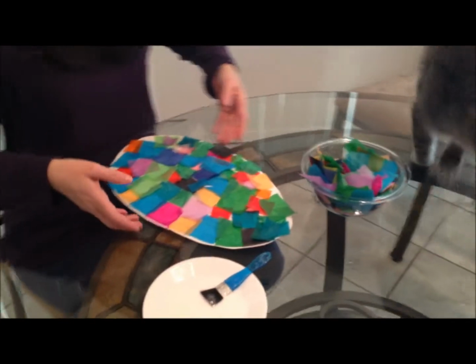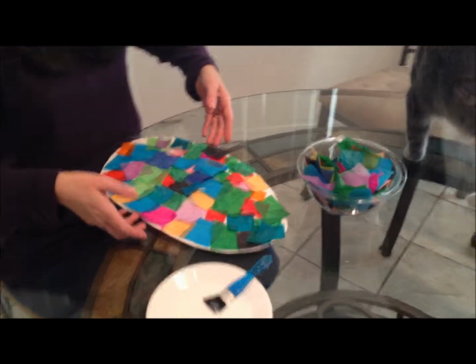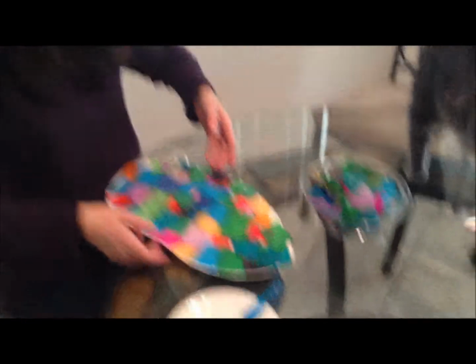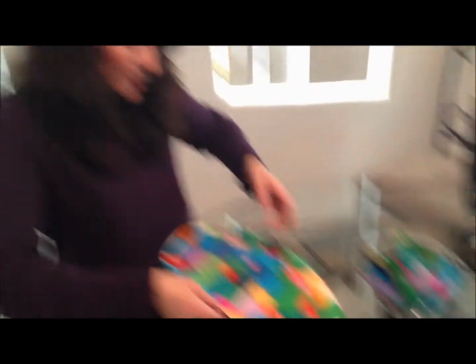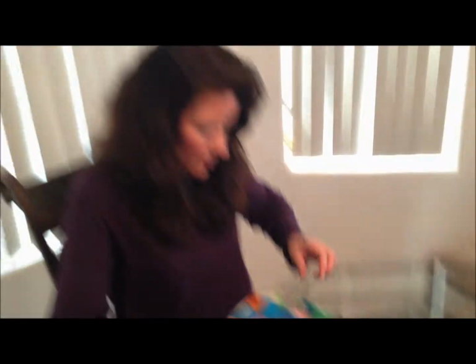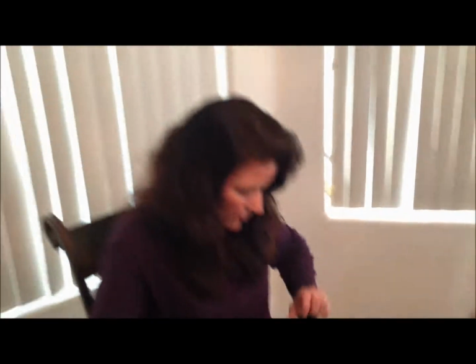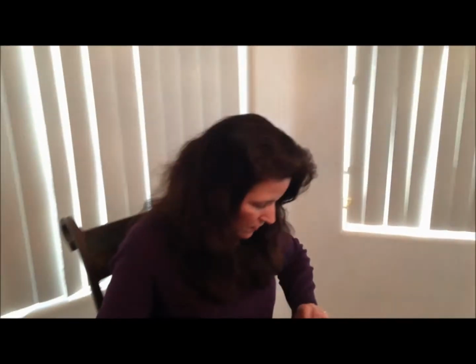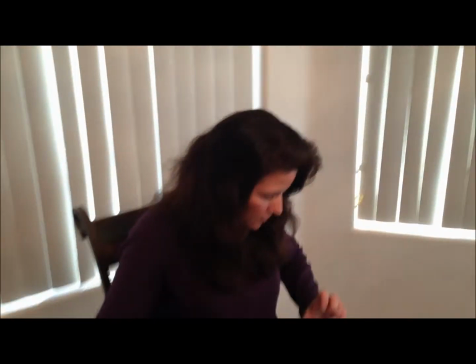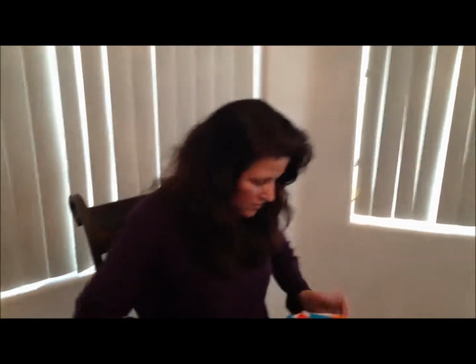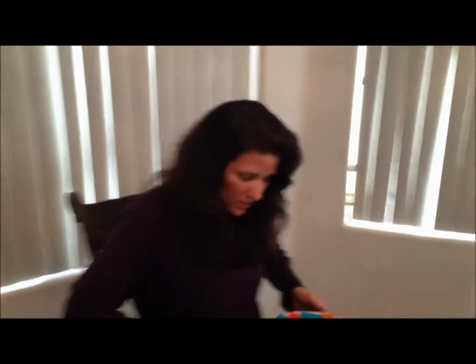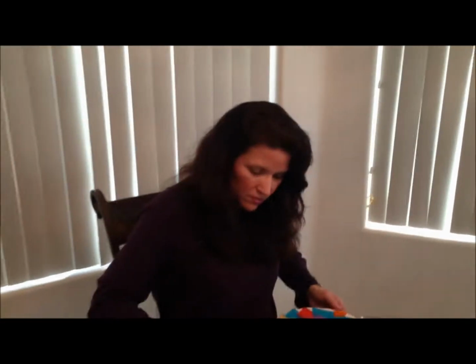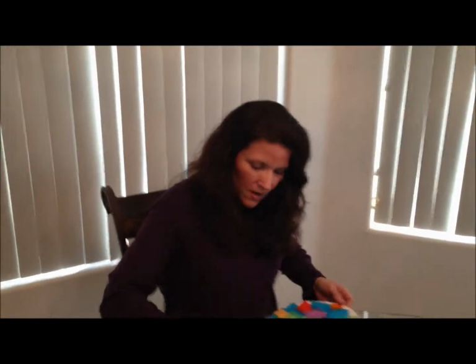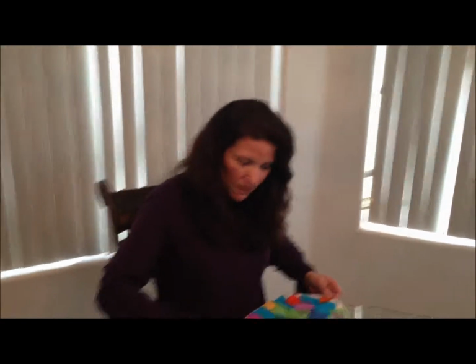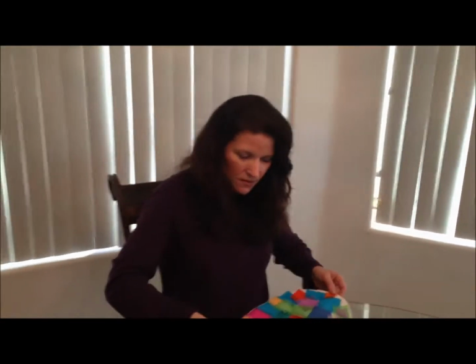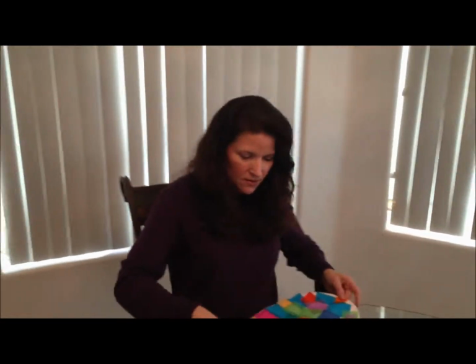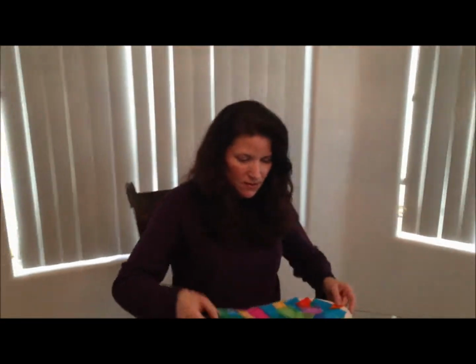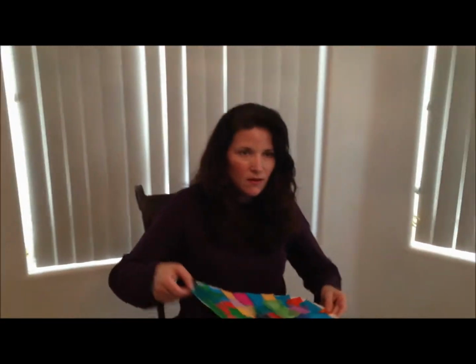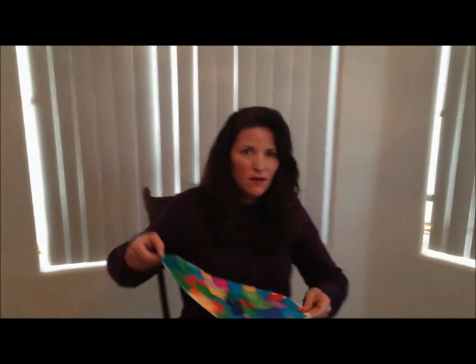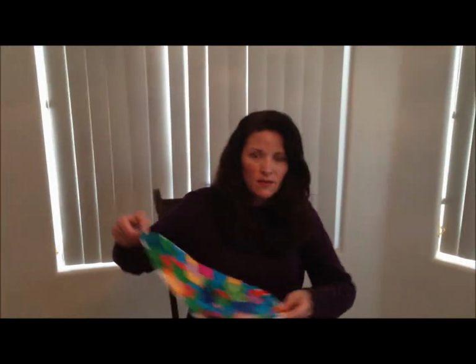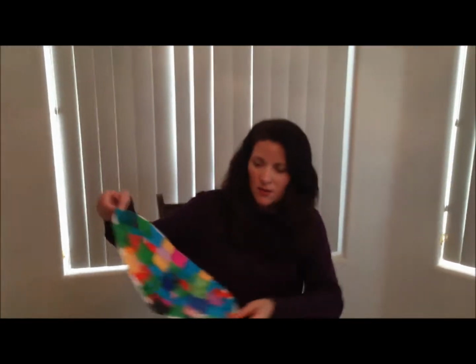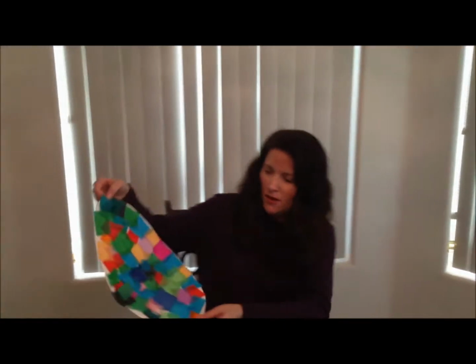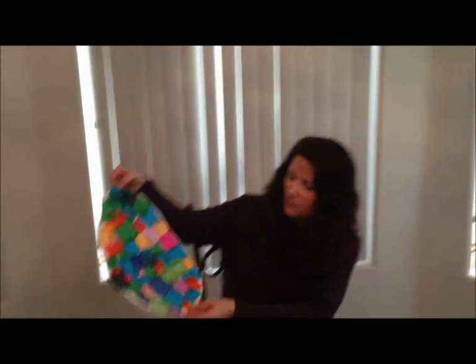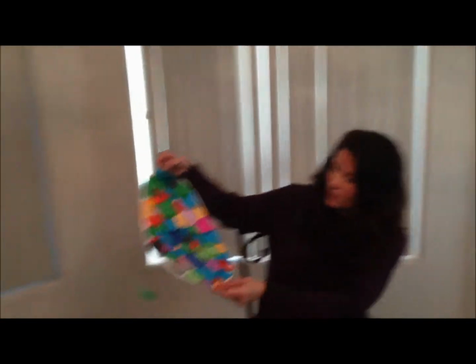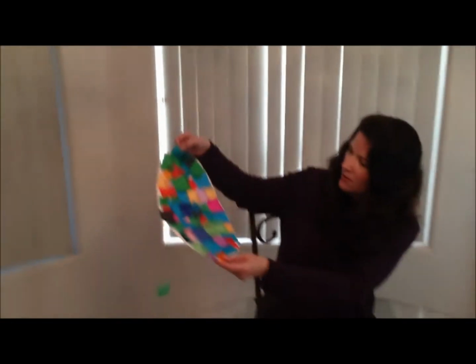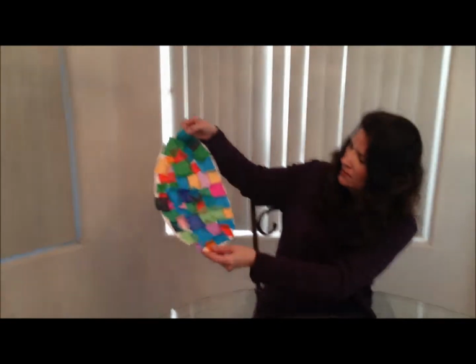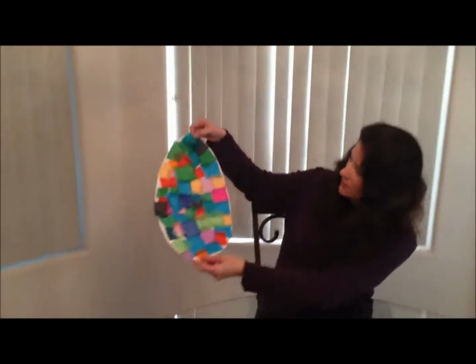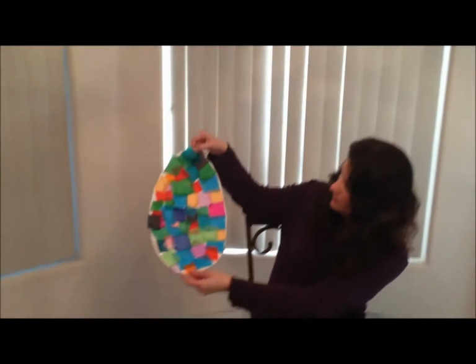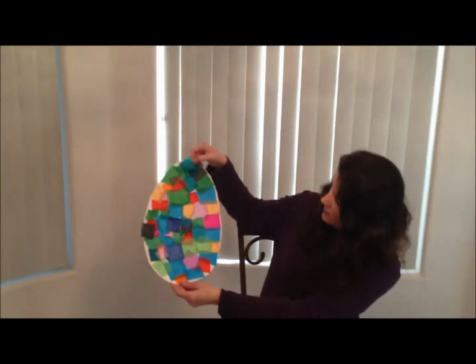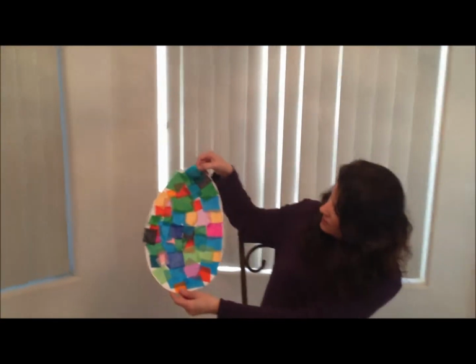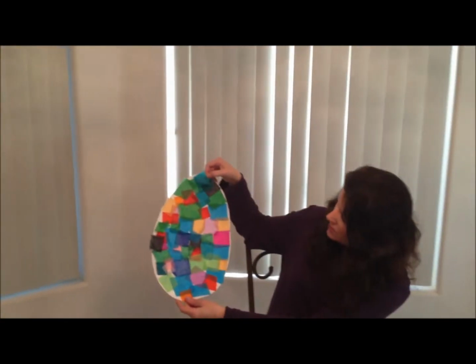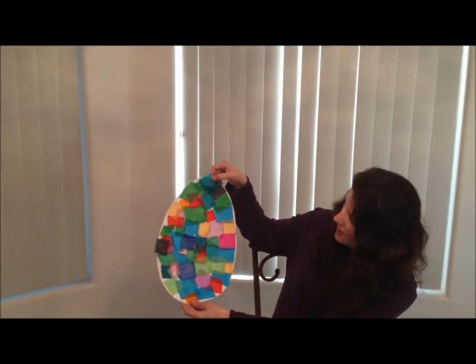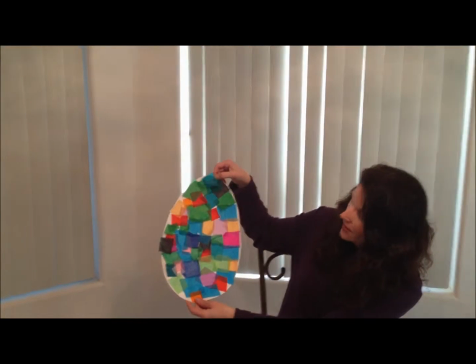That's pretty colored, and then you just let it dry, and then you have your Easter egg.